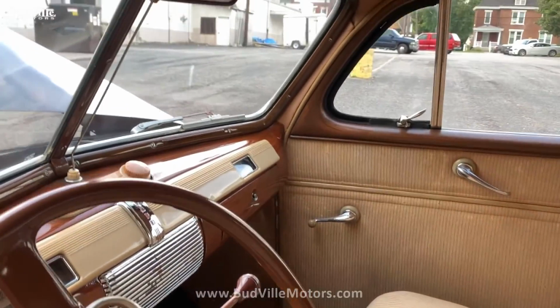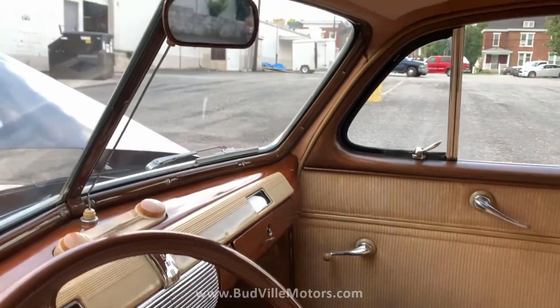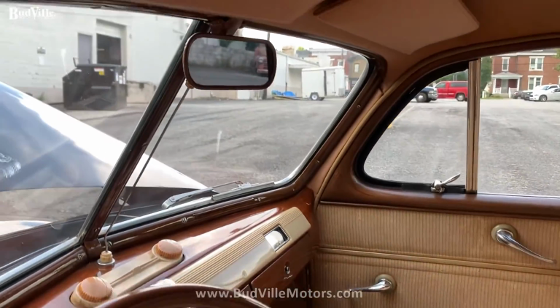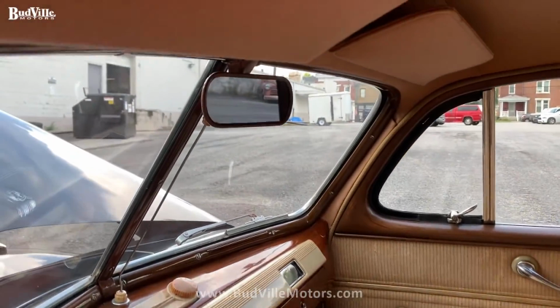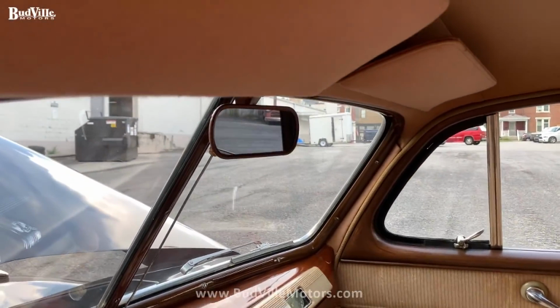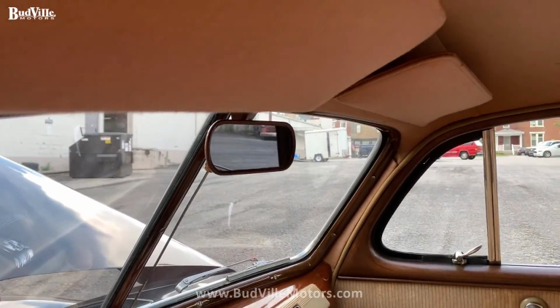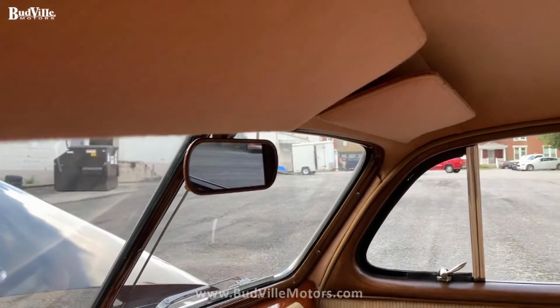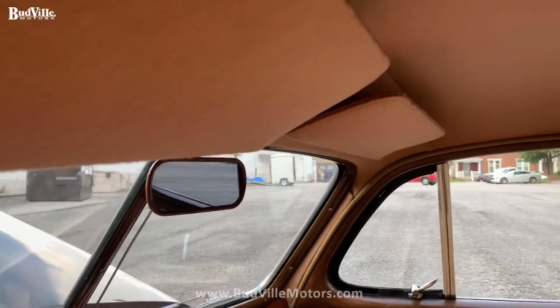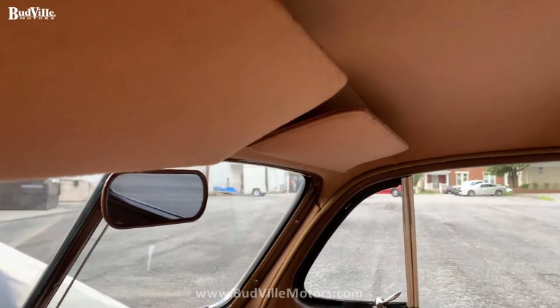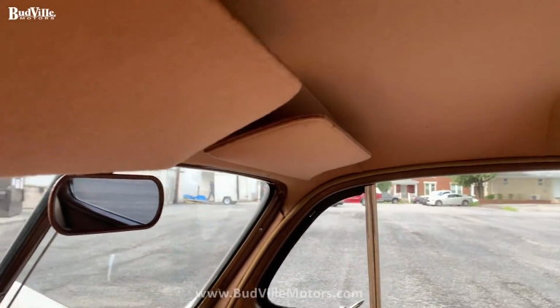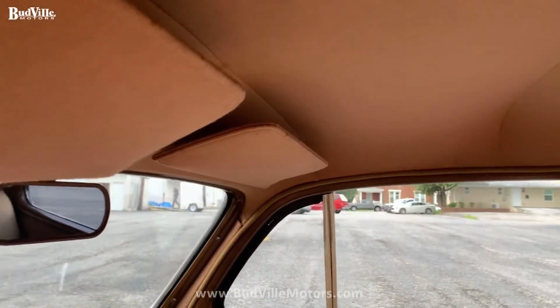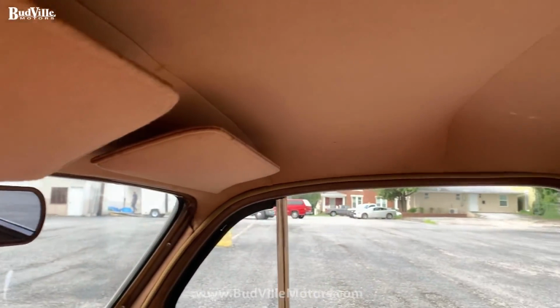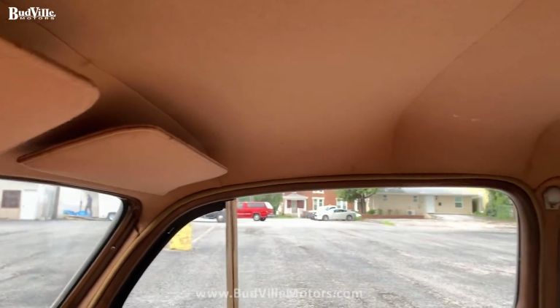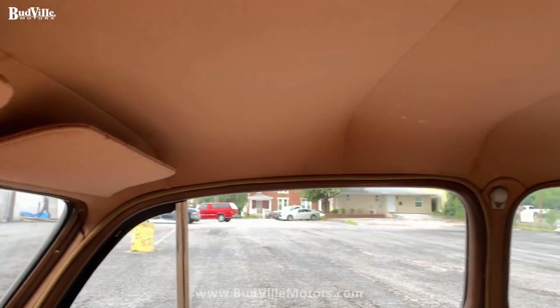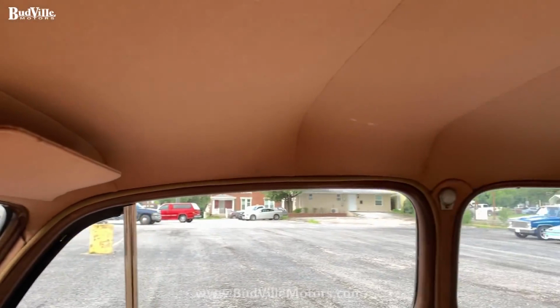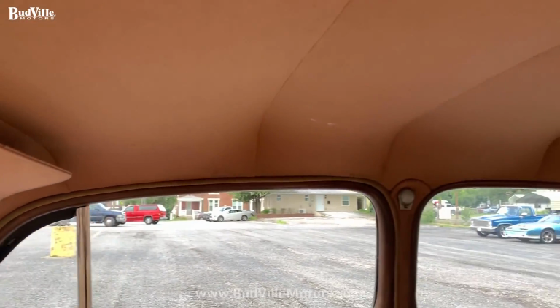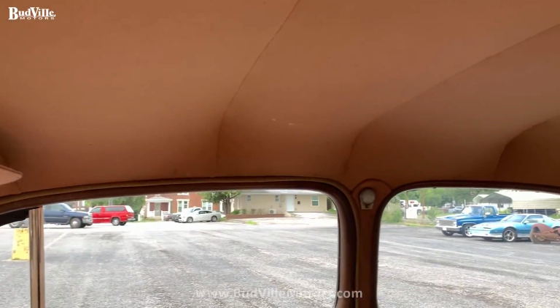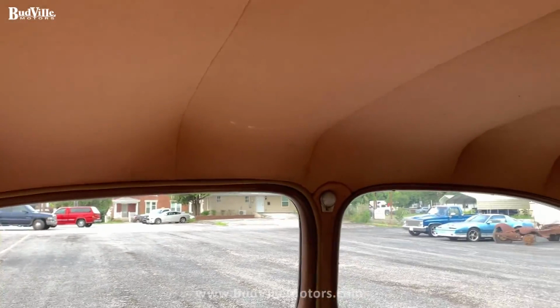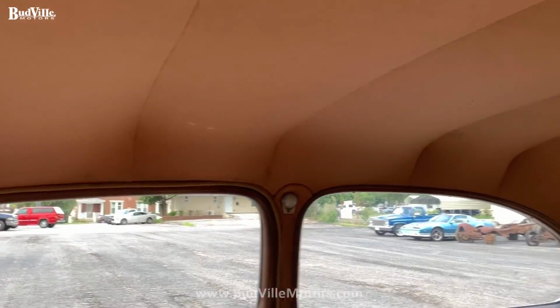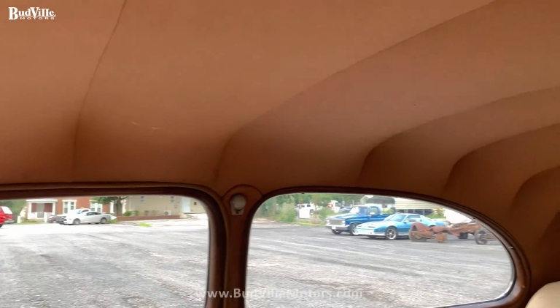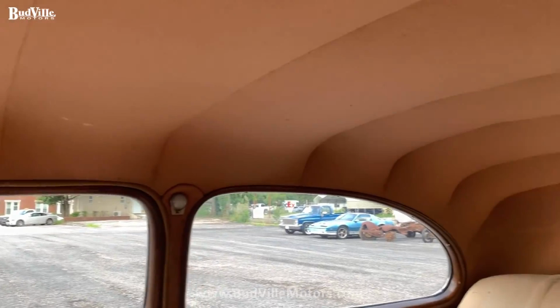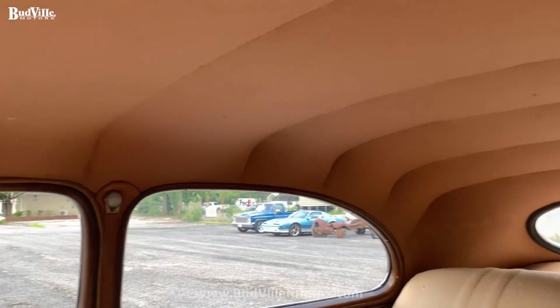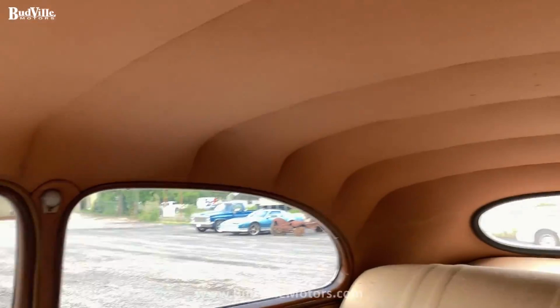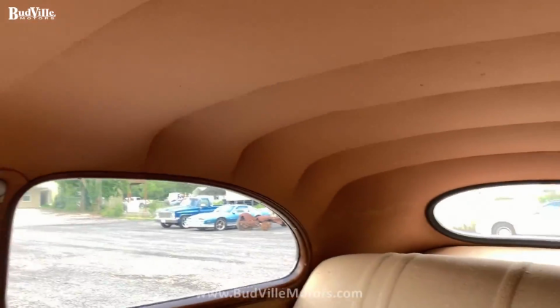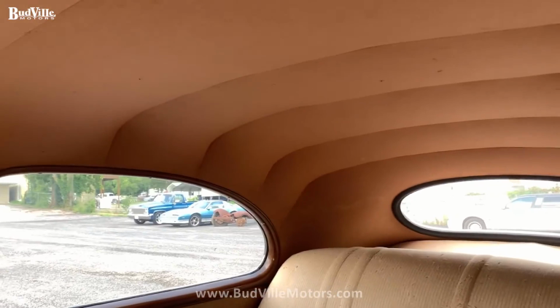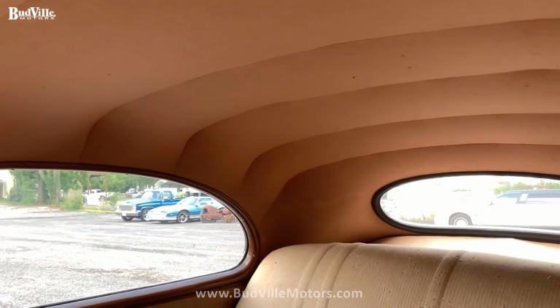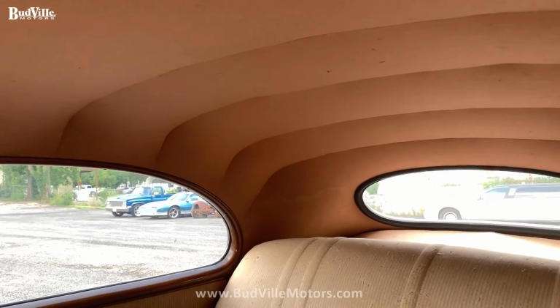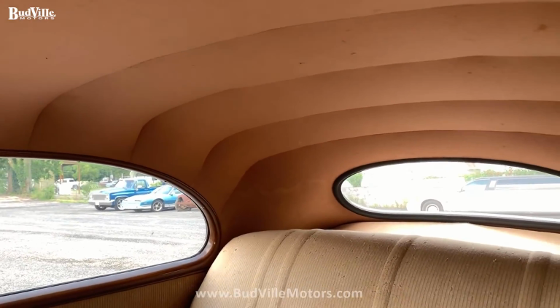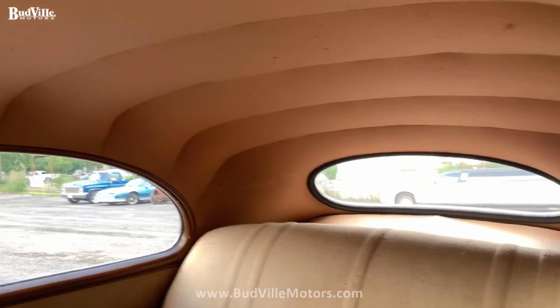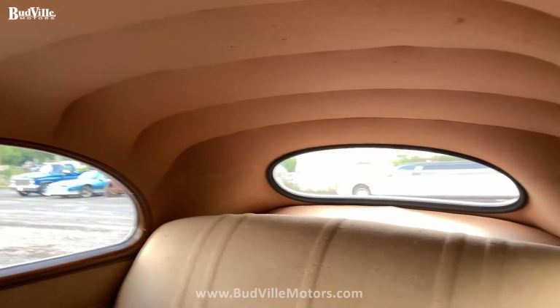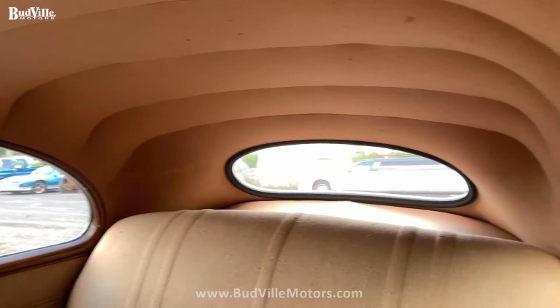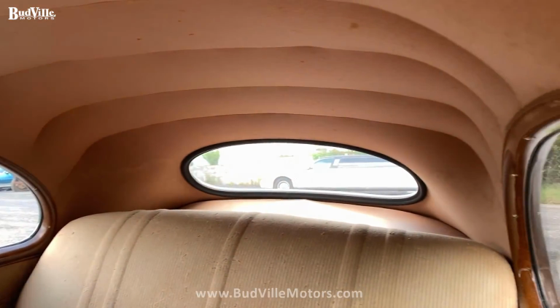Starts right up. Interior's in great shape, to be all original.